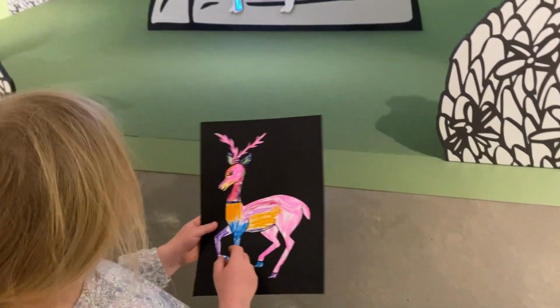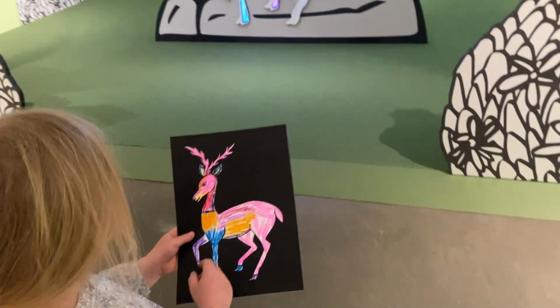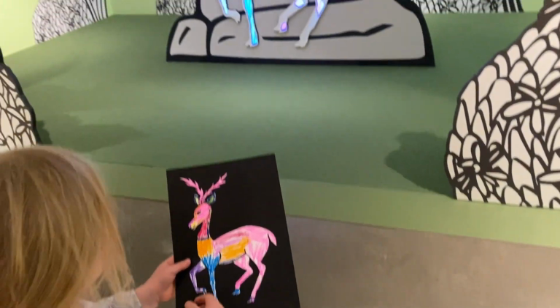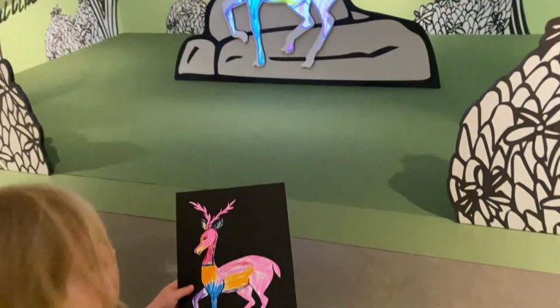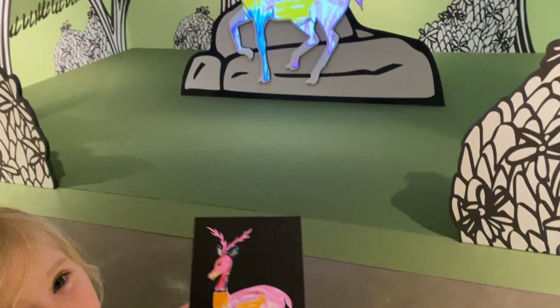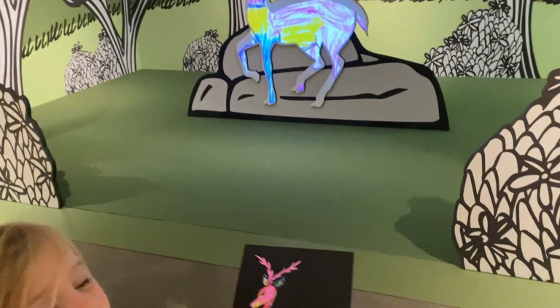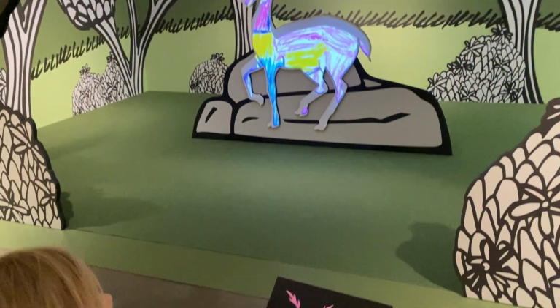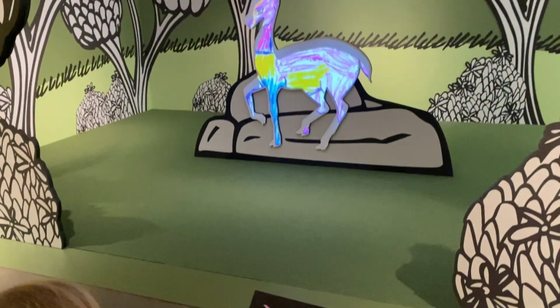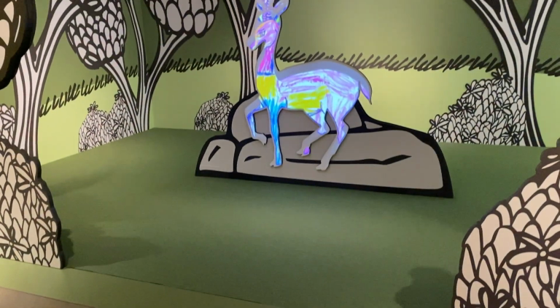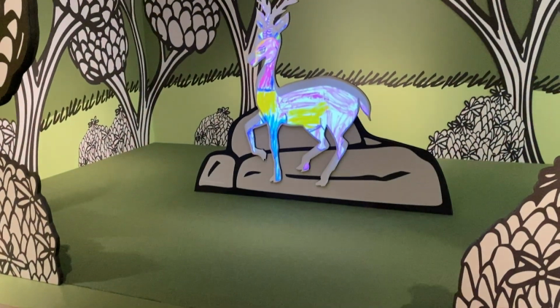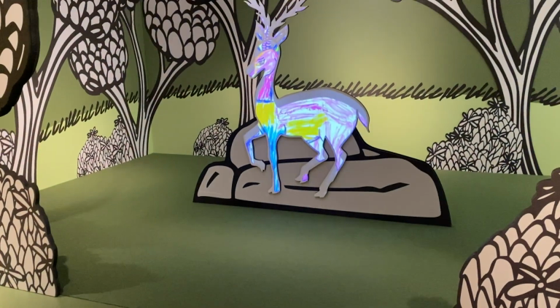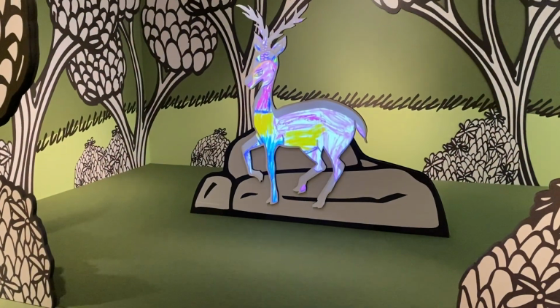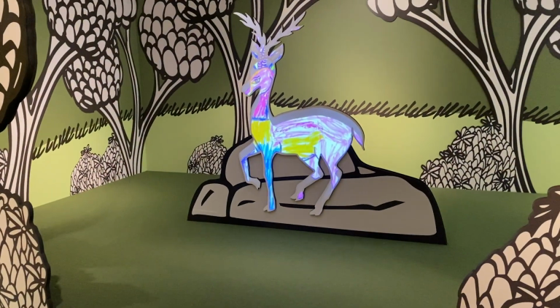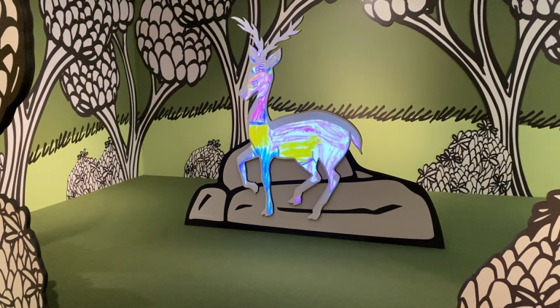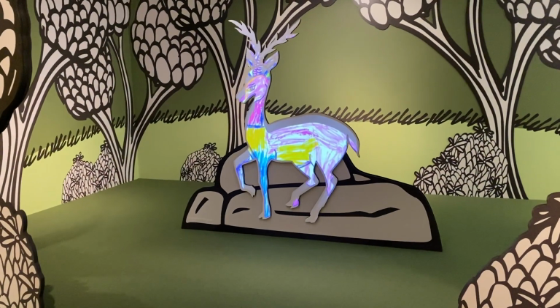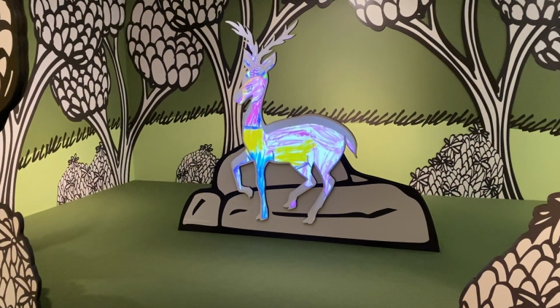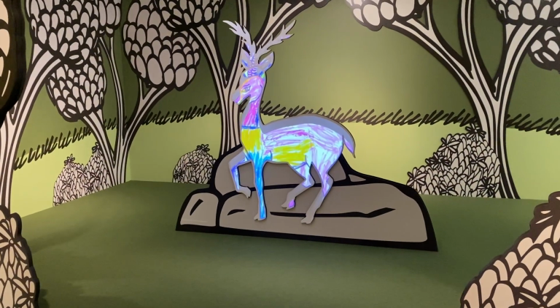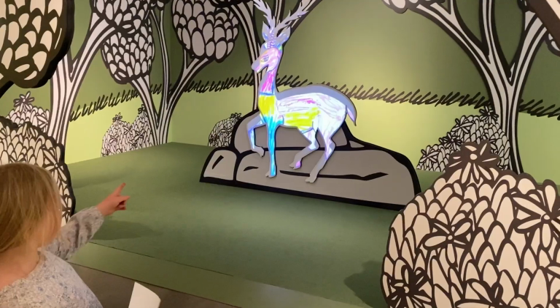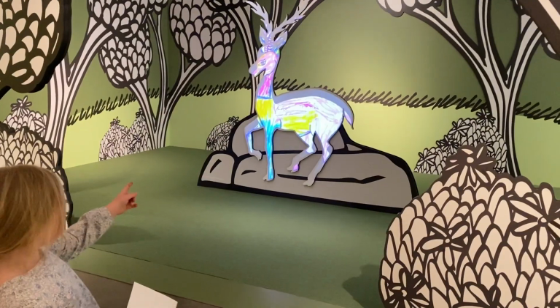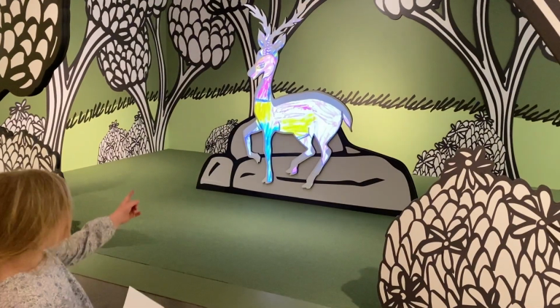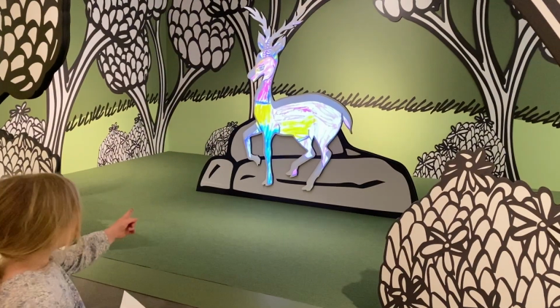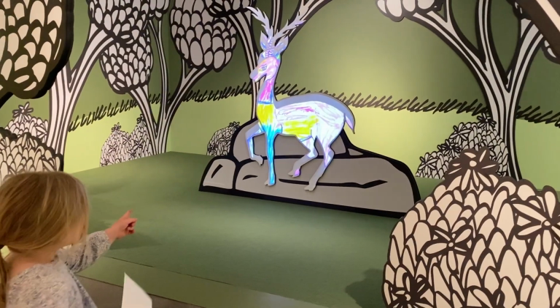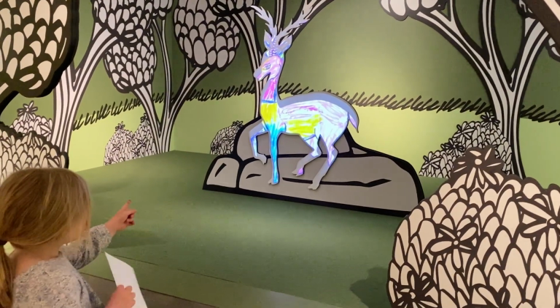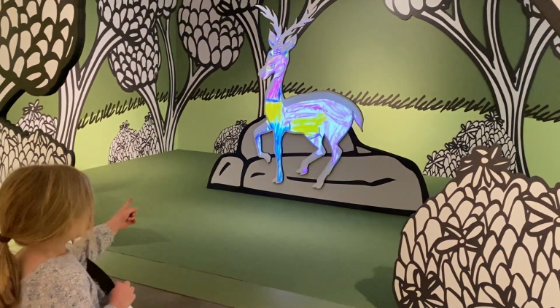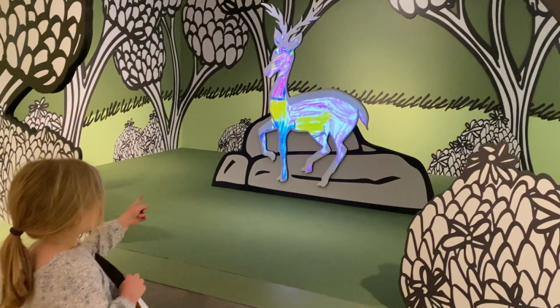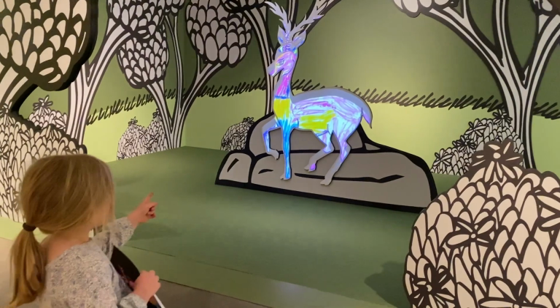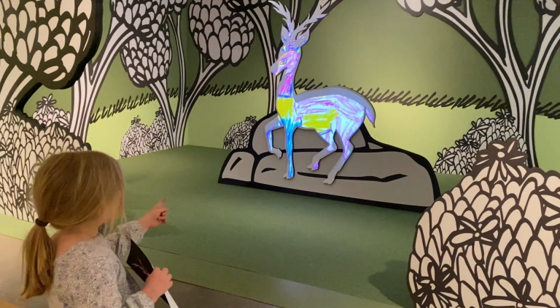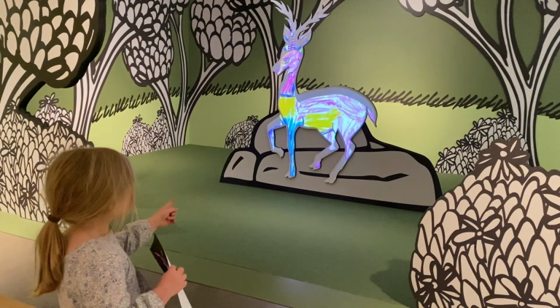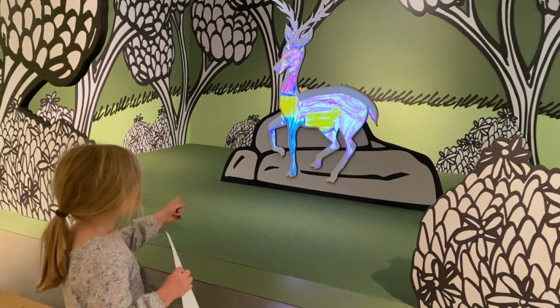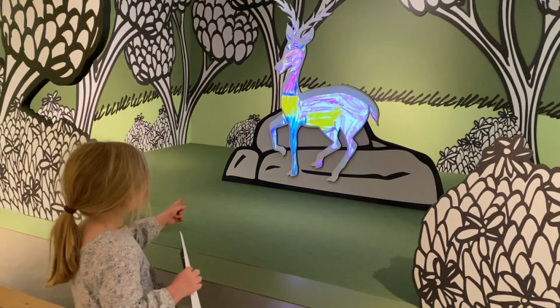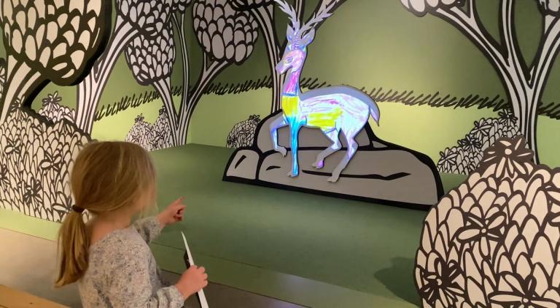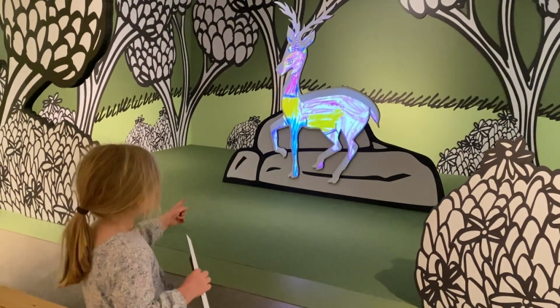And we also took the time to watch everyone's Rainbow Stag creation appear on the large display at the end of the room.